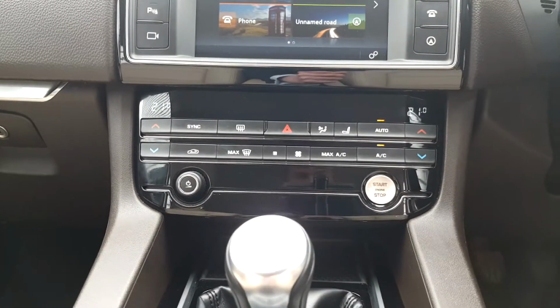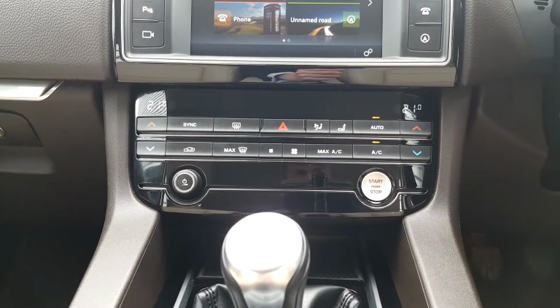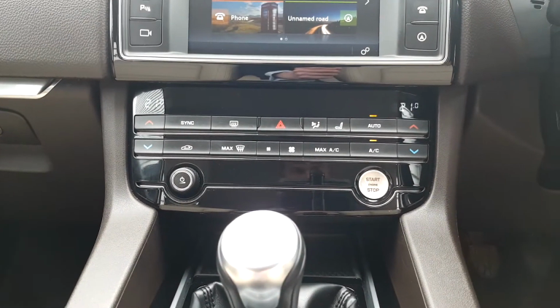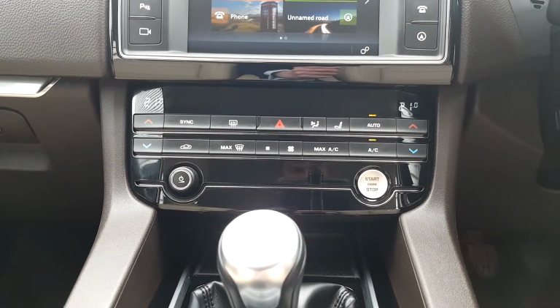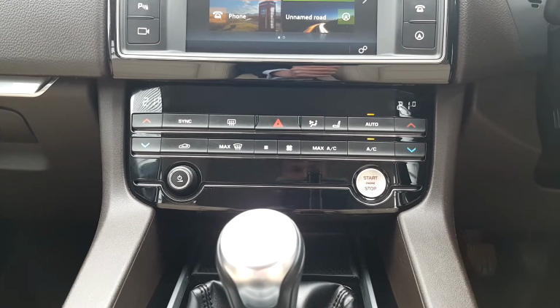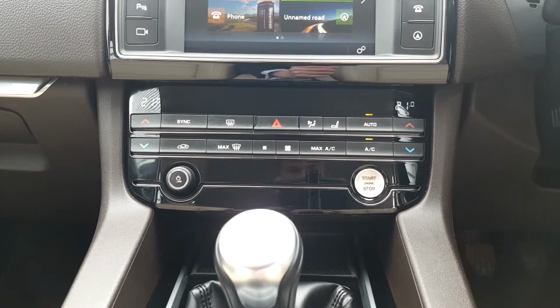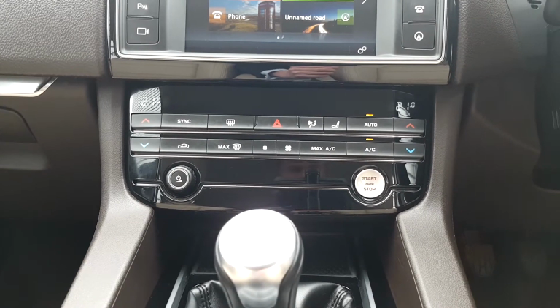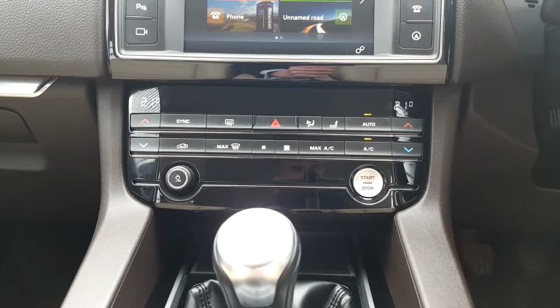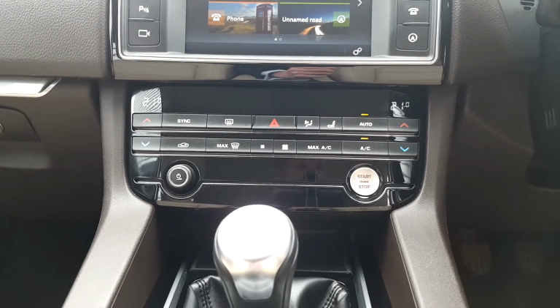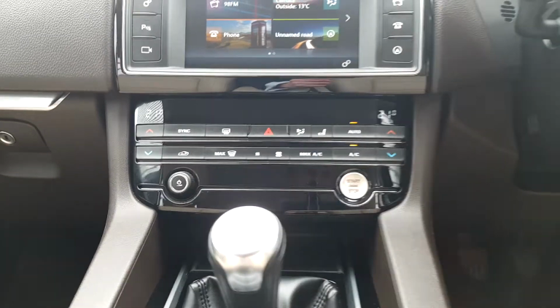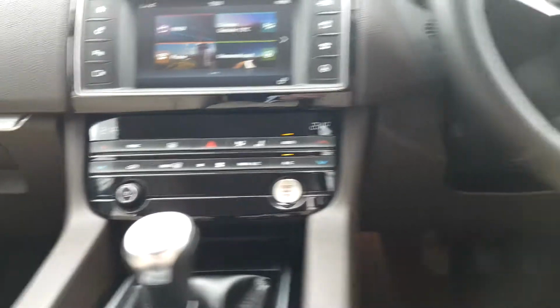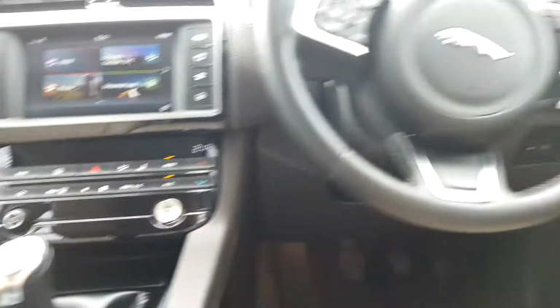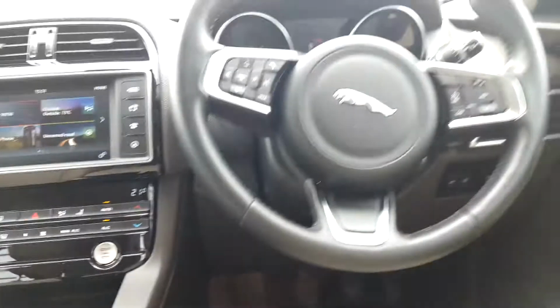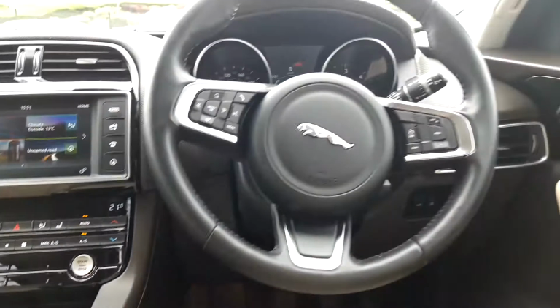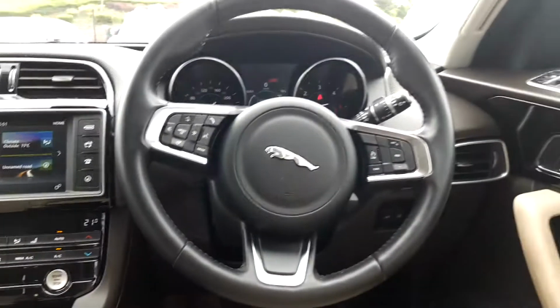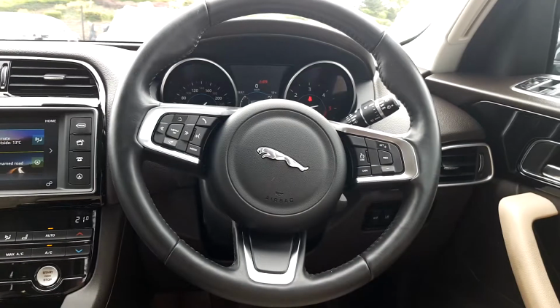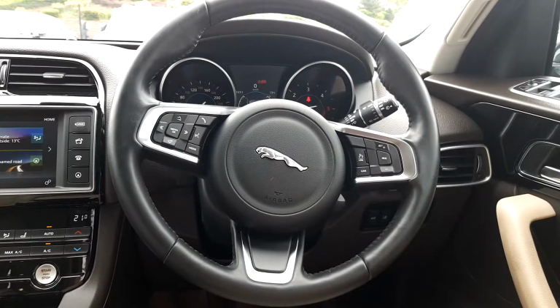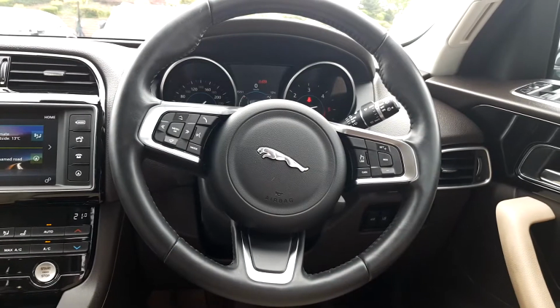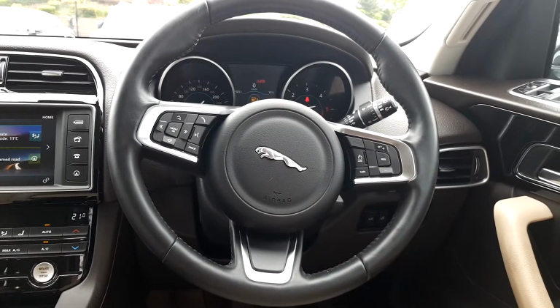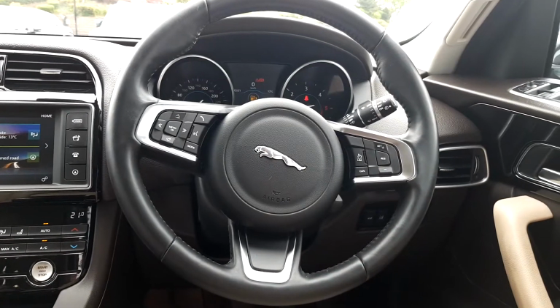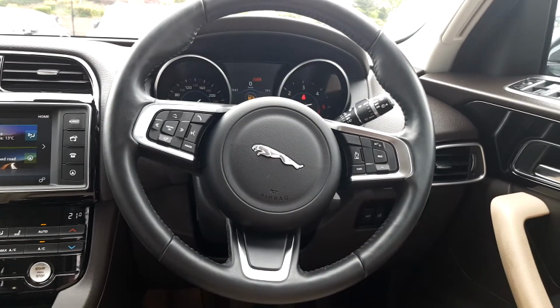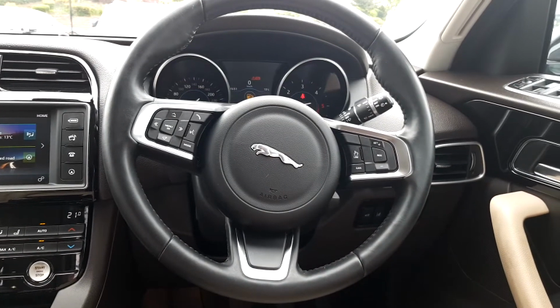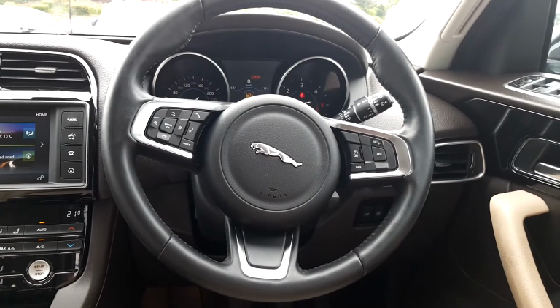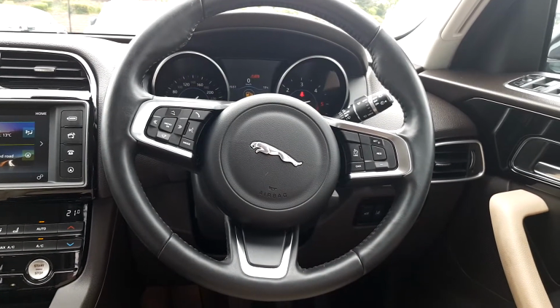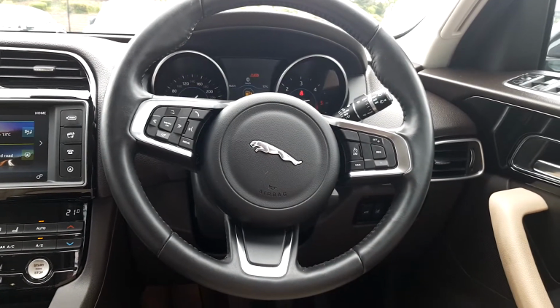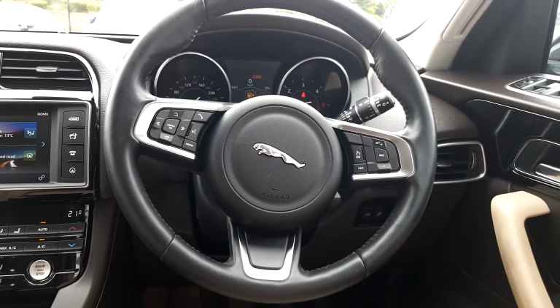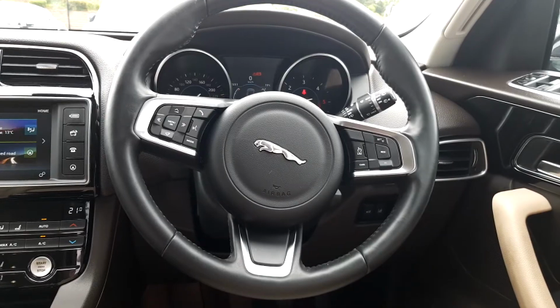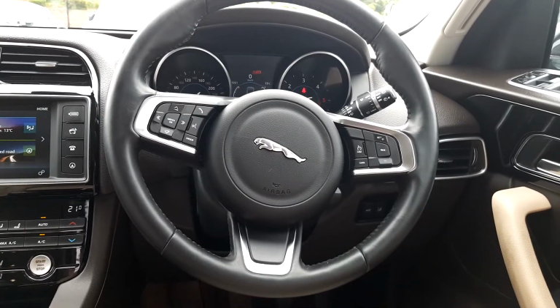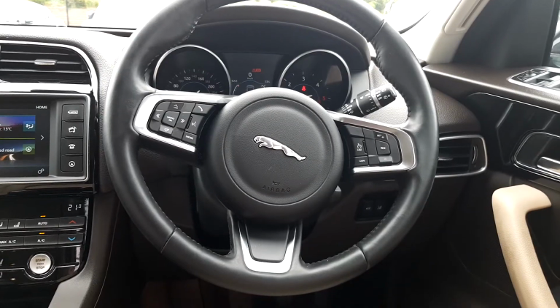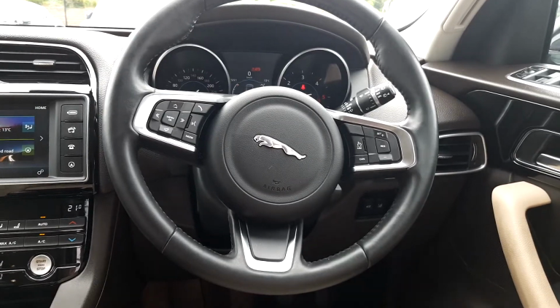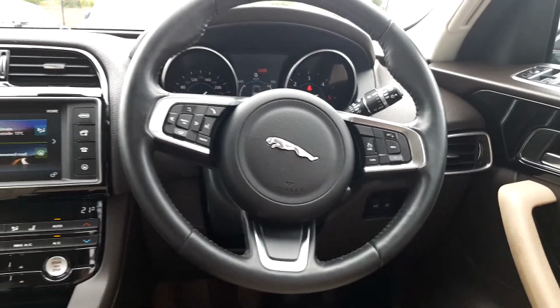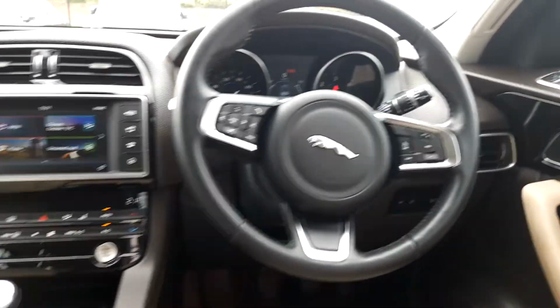Below we have heated seats on your dual climate control. There's also a multifunctional leather steering wheel with various functionalities, and auto lights and wipers.